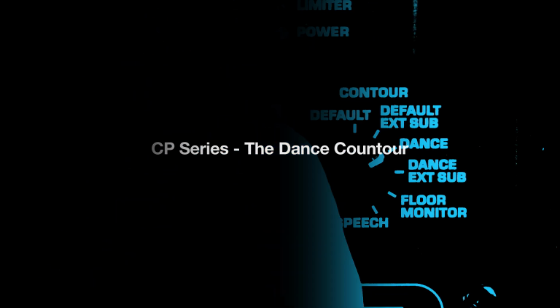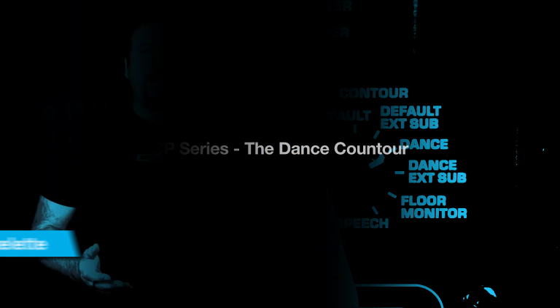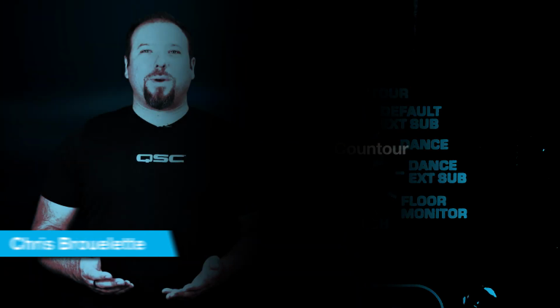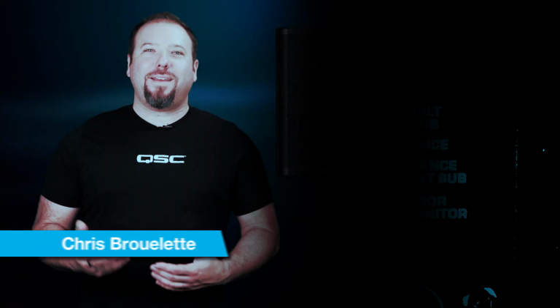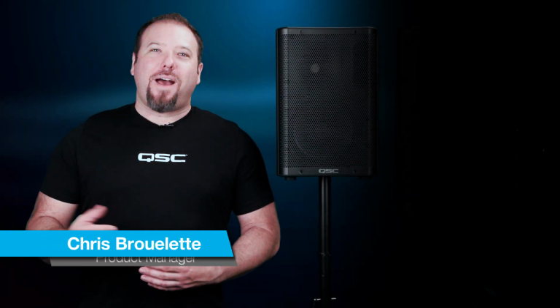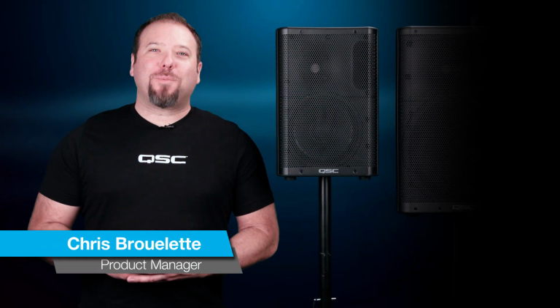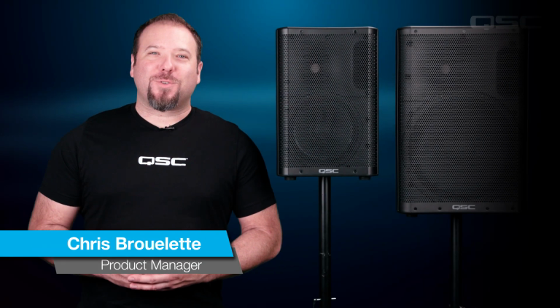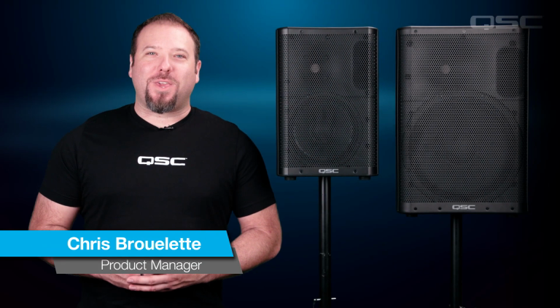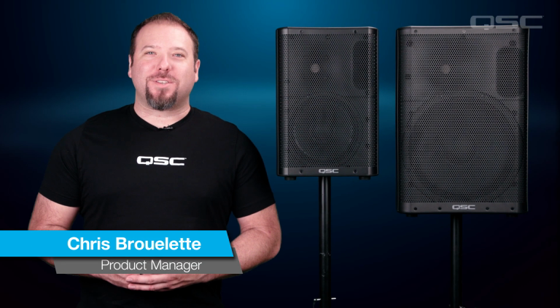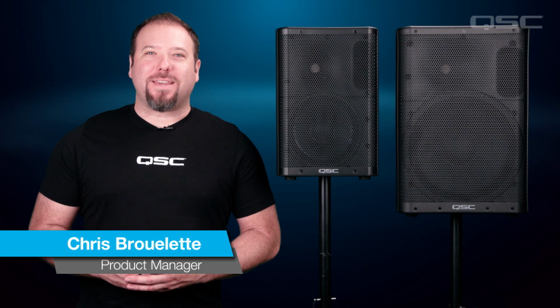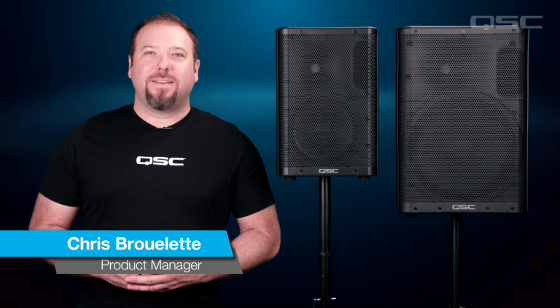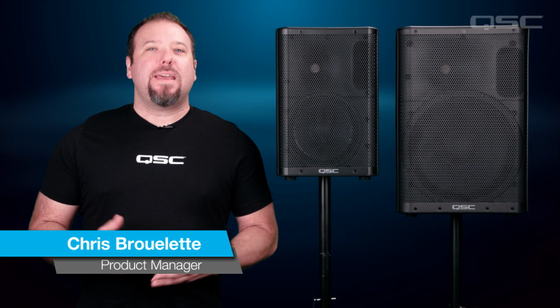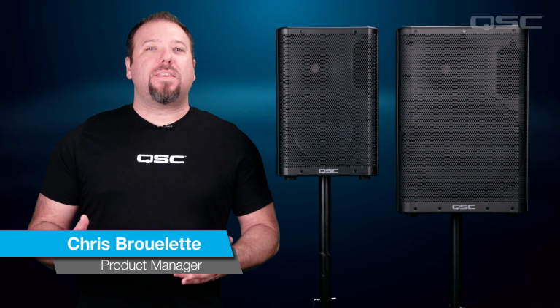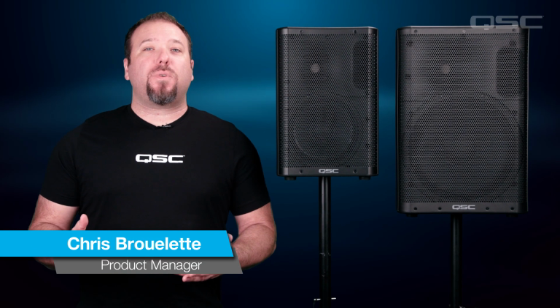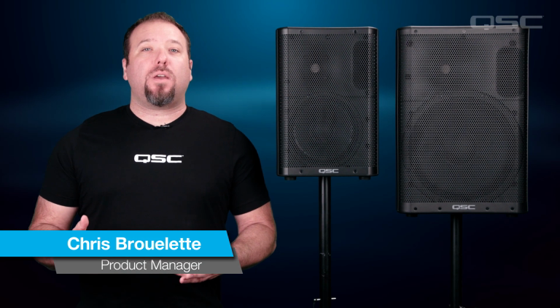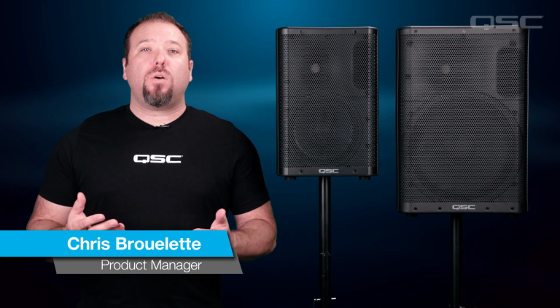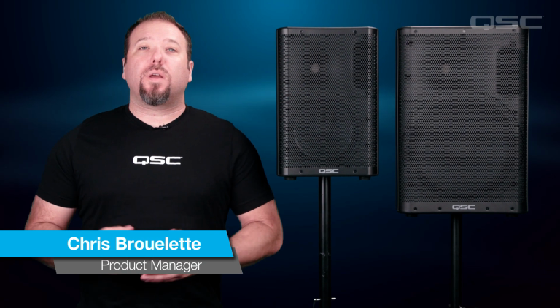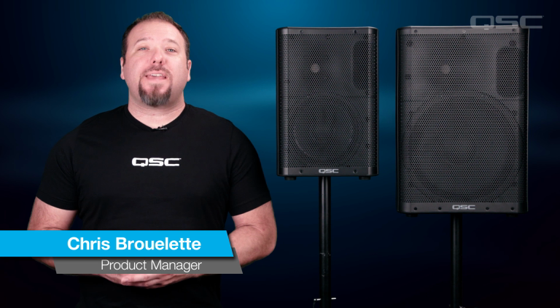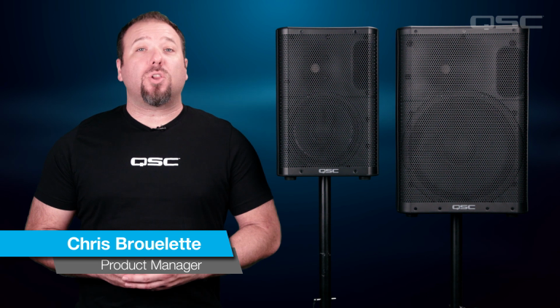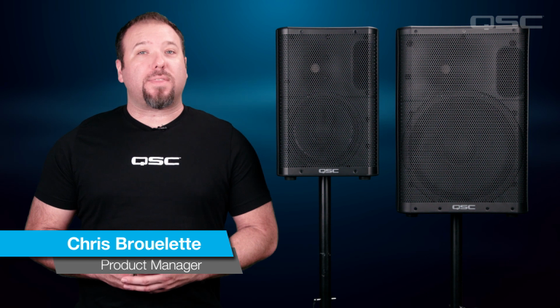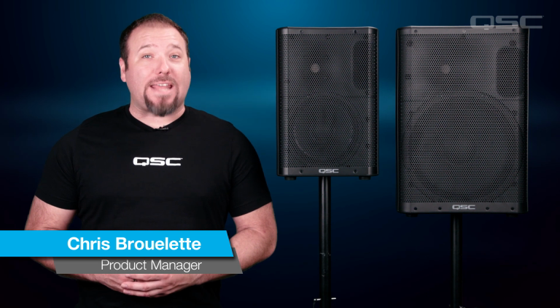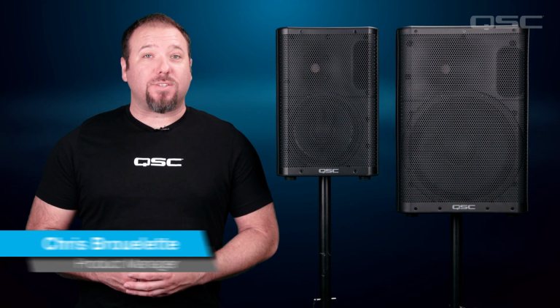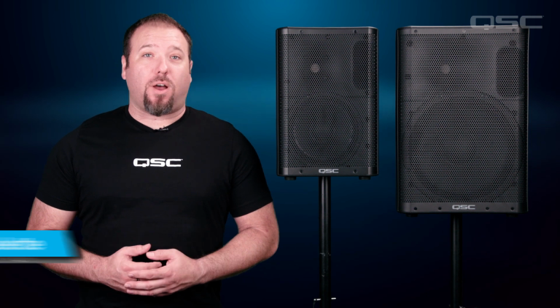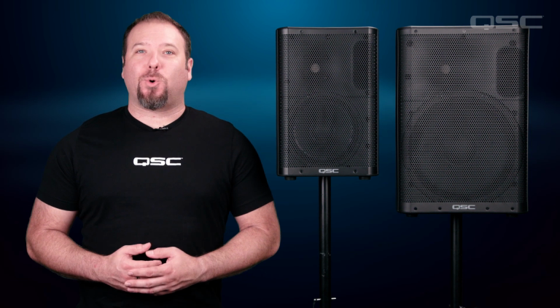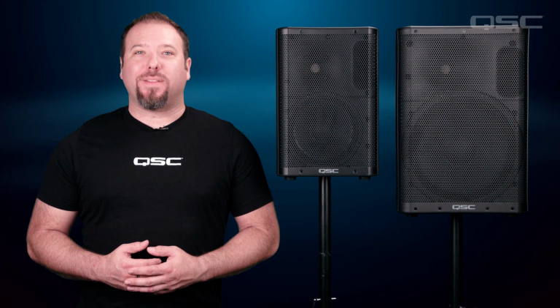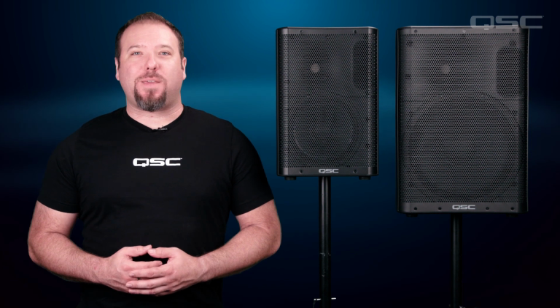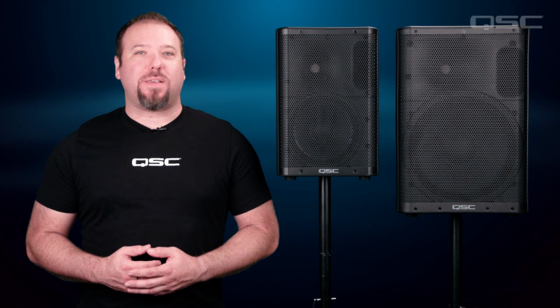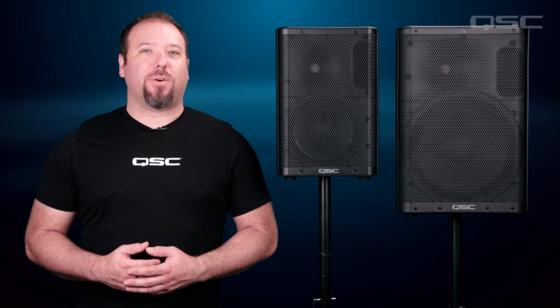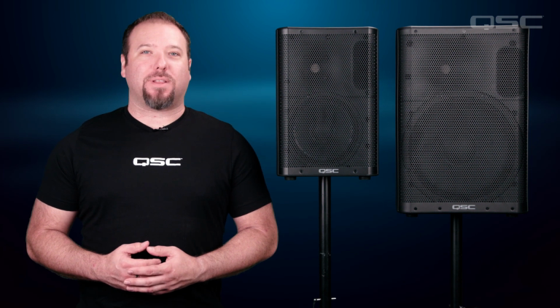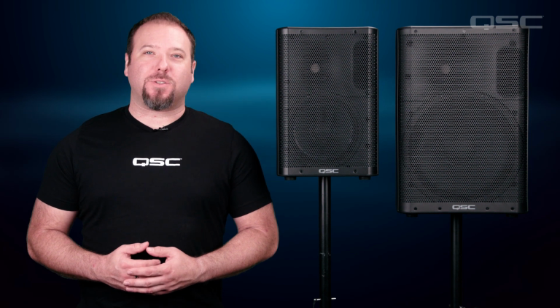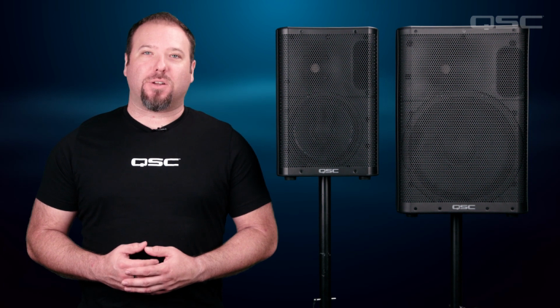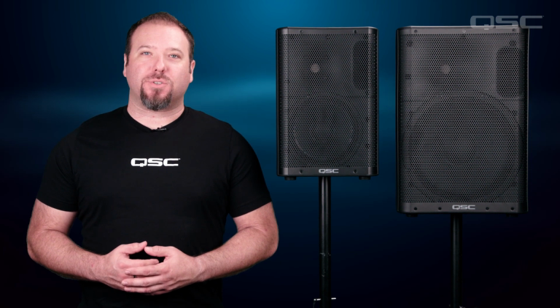Hi everybody, I'm Chris from QSC. In this video, we're going to take a look at the Dance Contour on the CP Series loudspeakers.